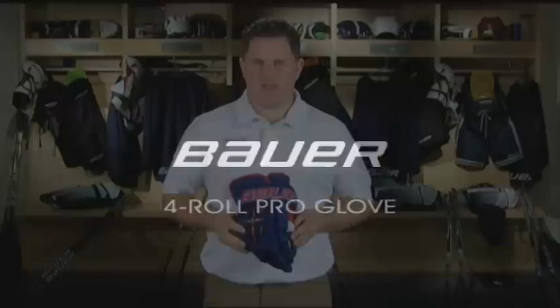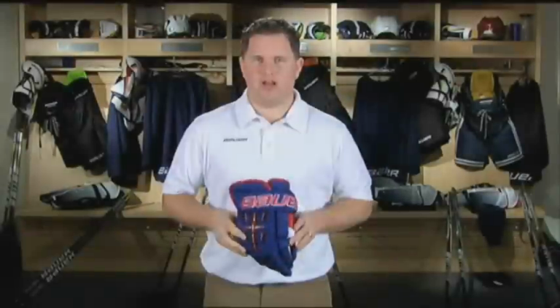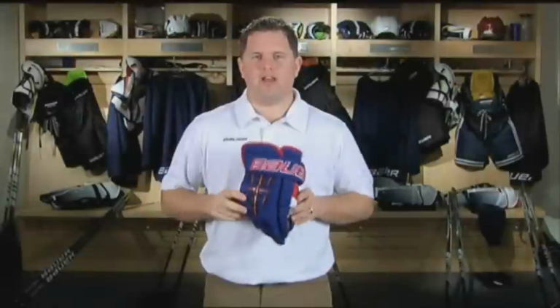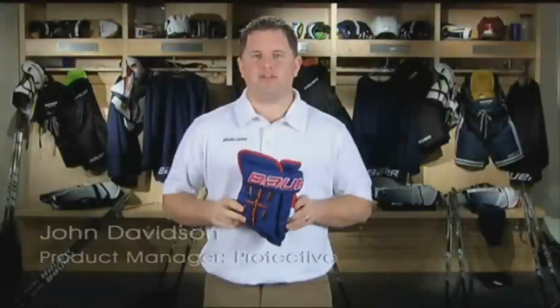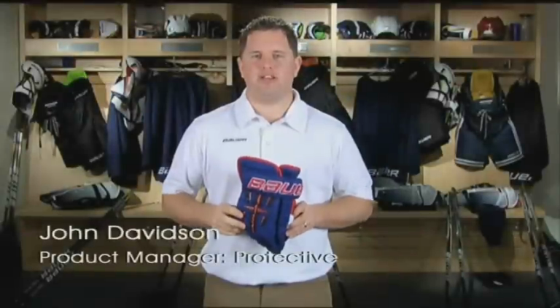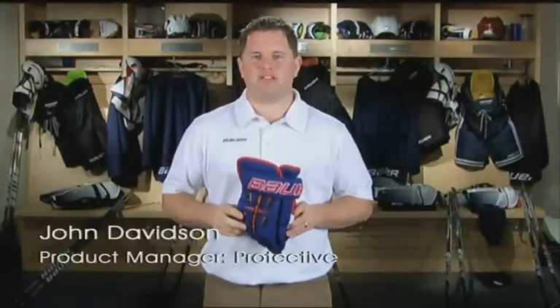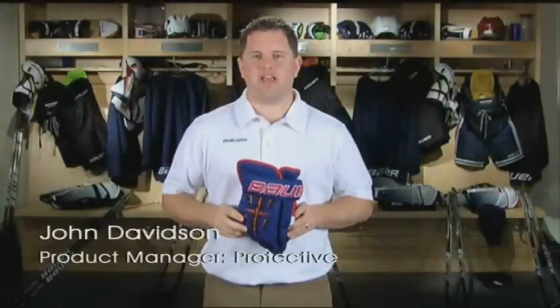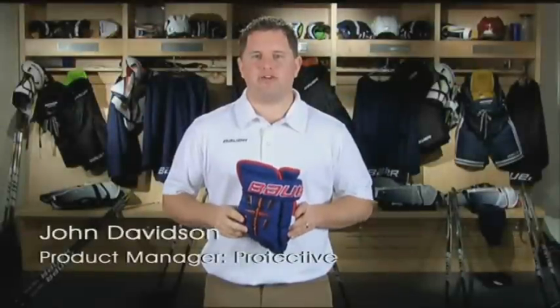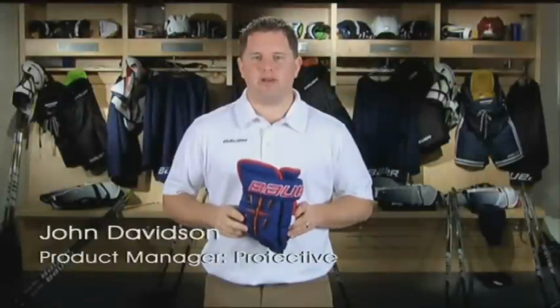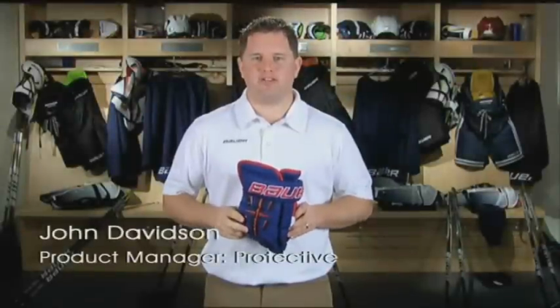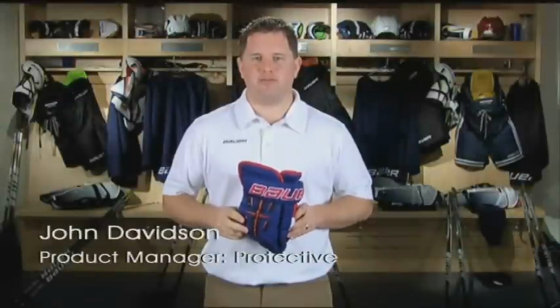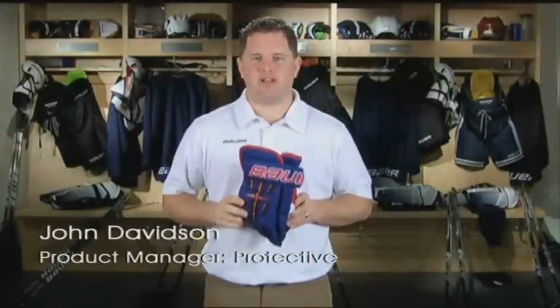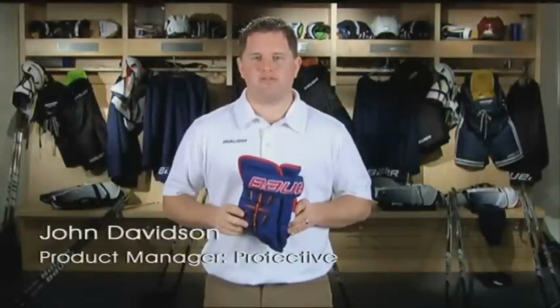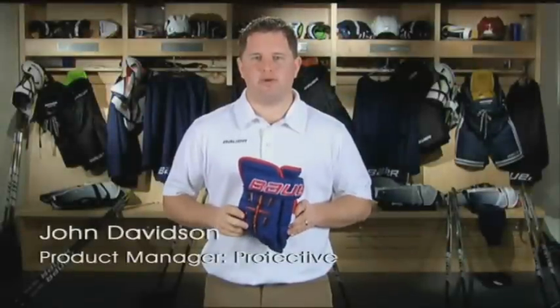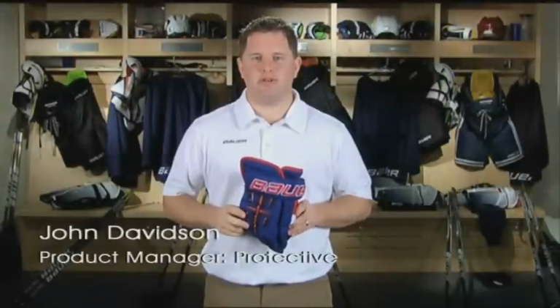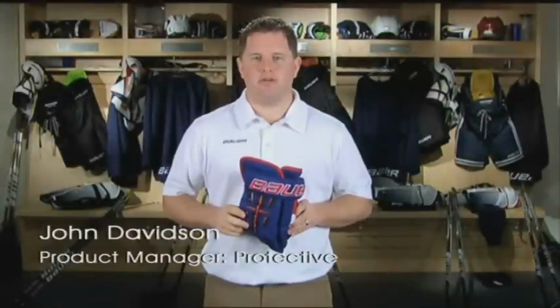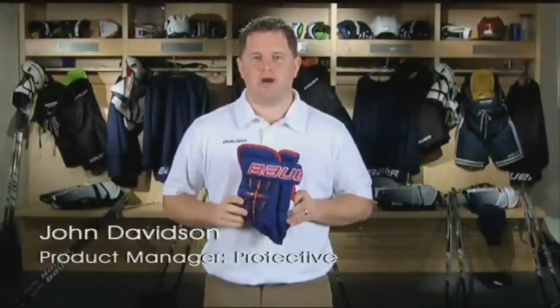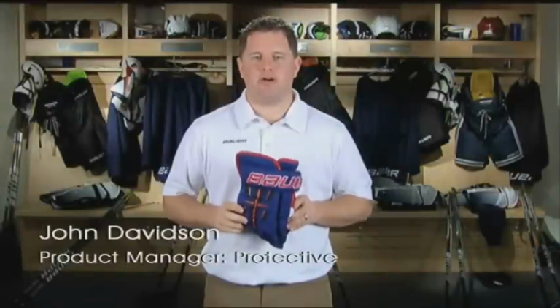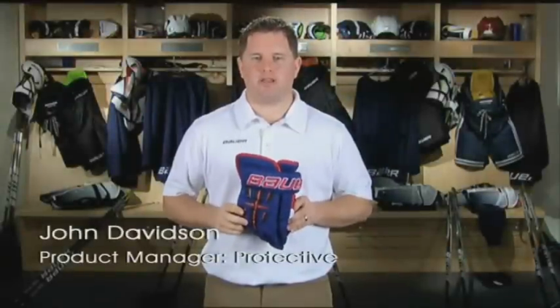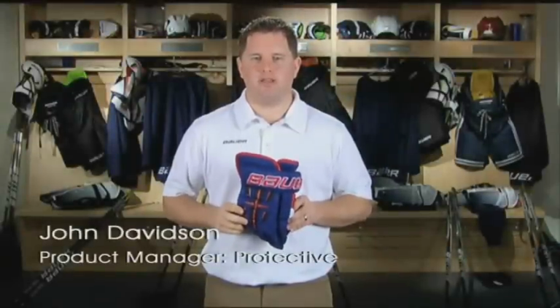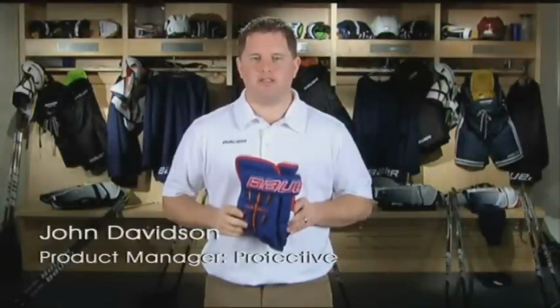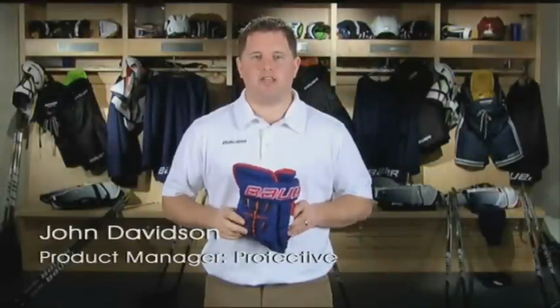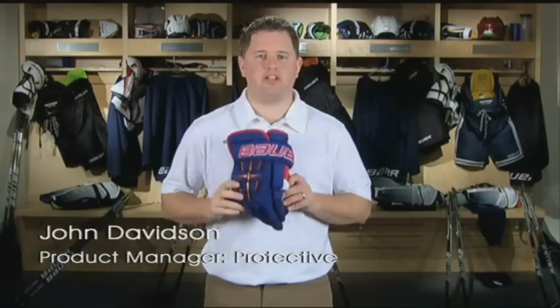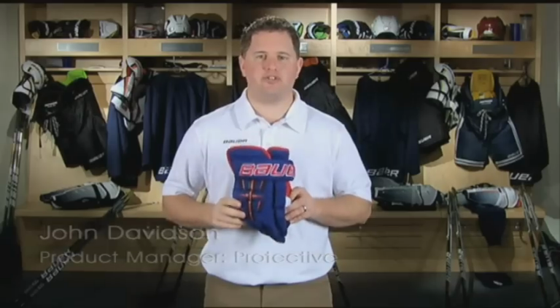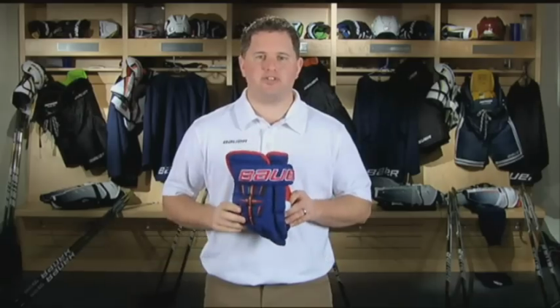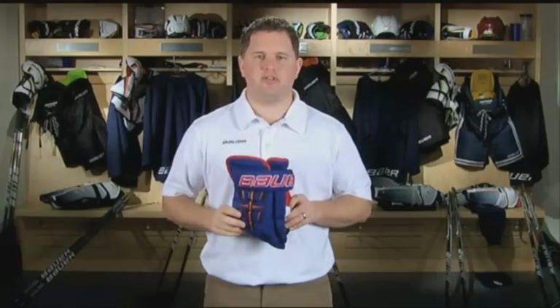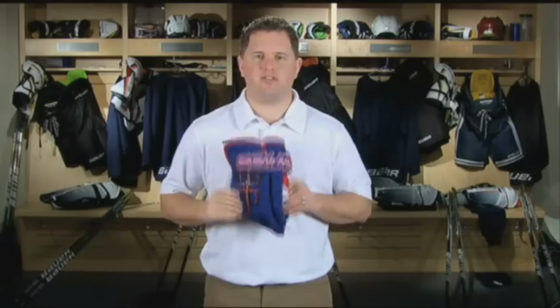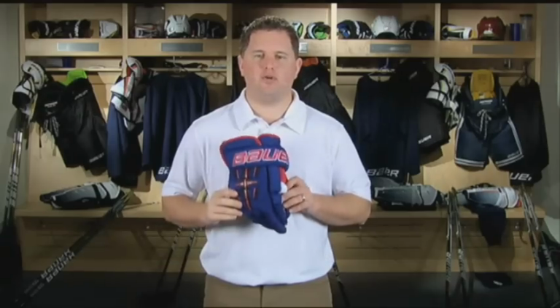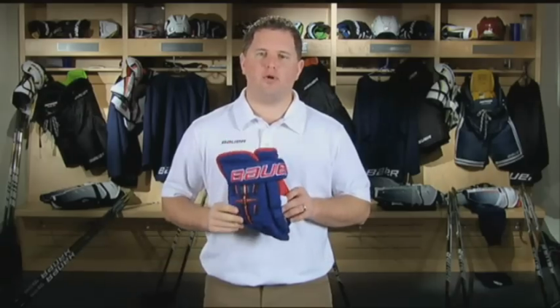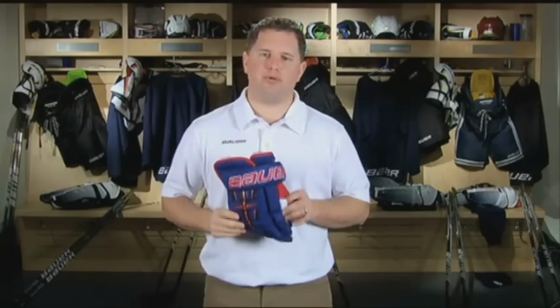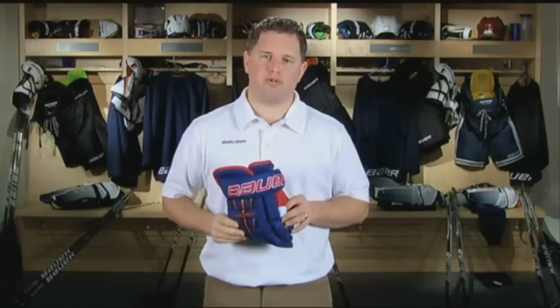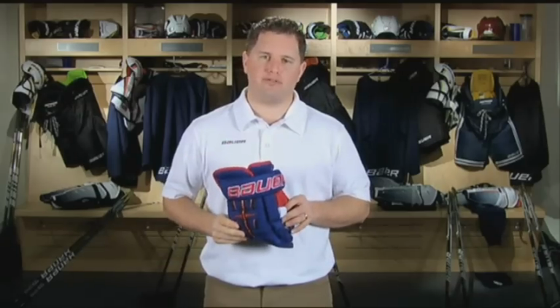Hi, I'm John Davidson, Category Manager for Protective Equipment, Bauer Hockey. Today I'm going to introduce to you the 4-Roll Pro Glove.